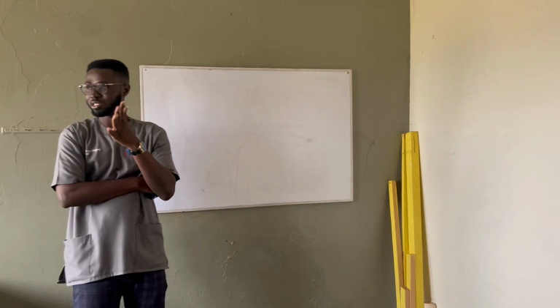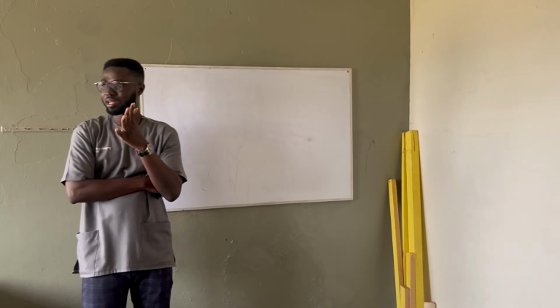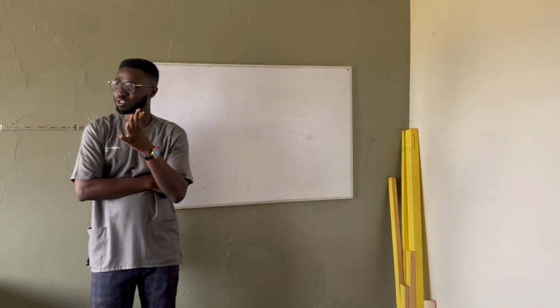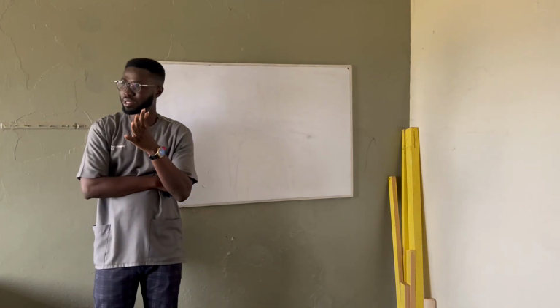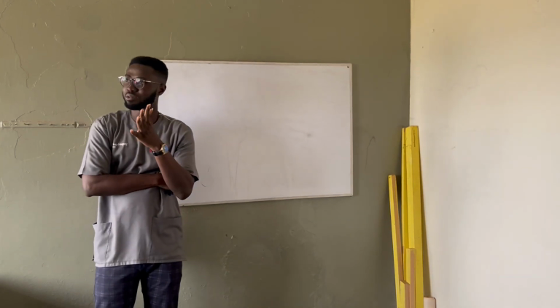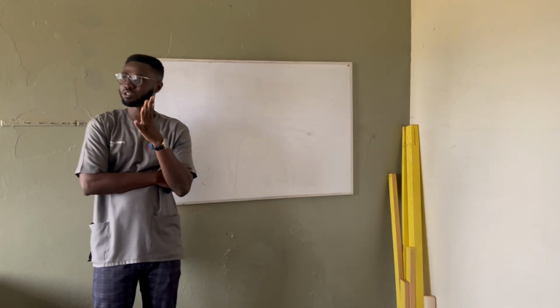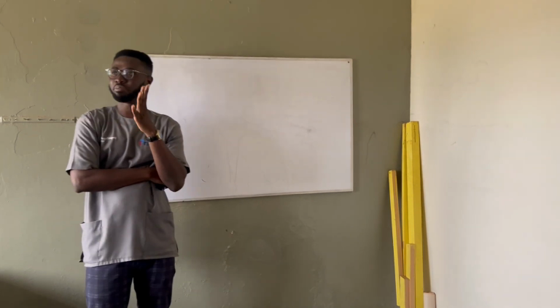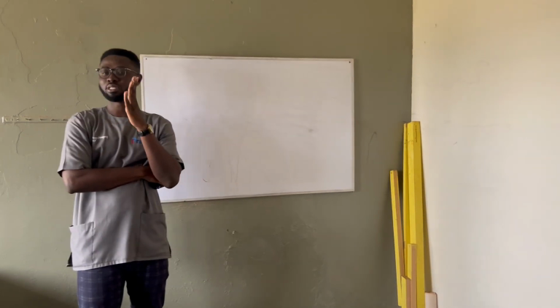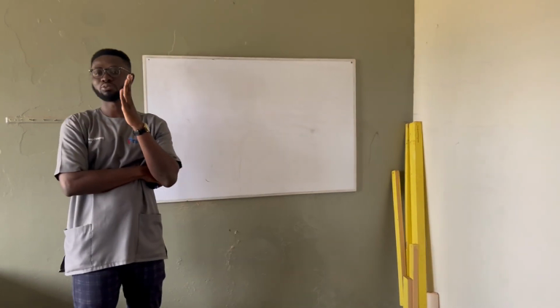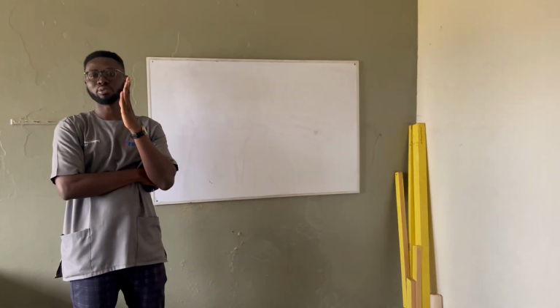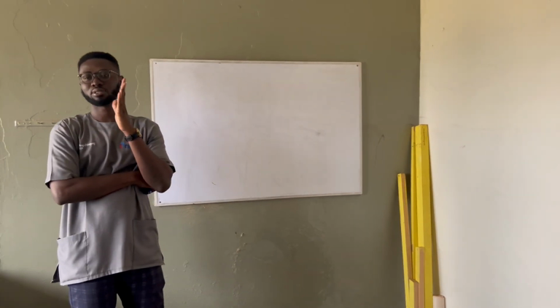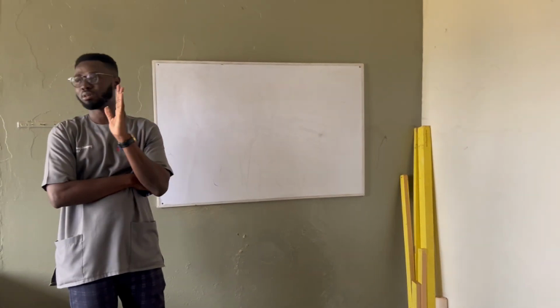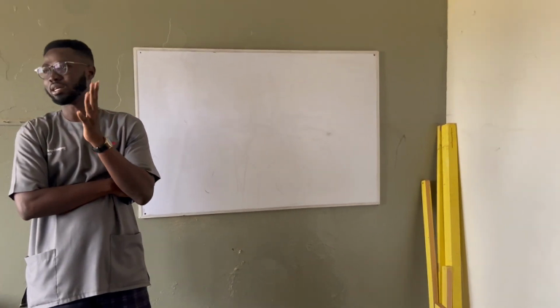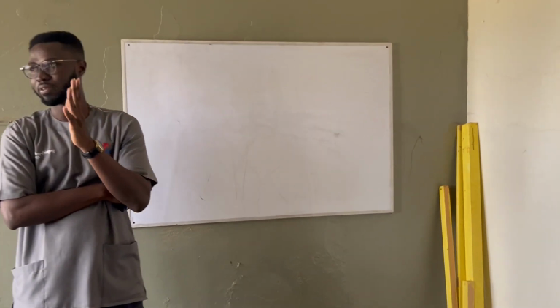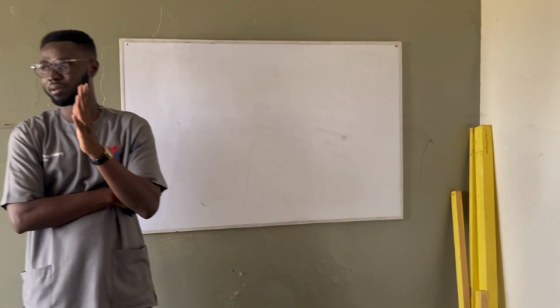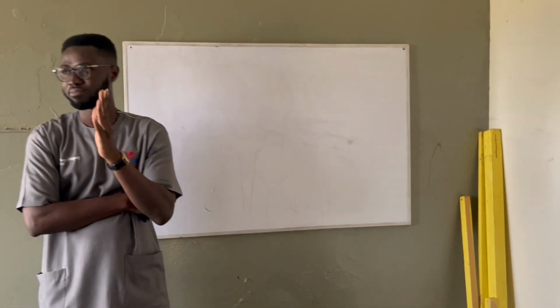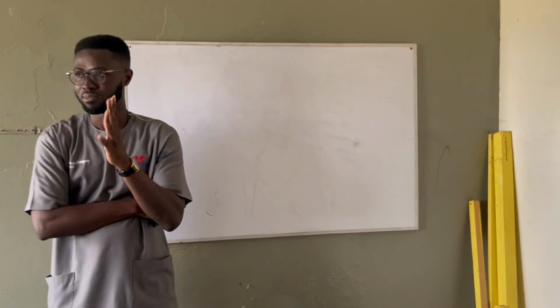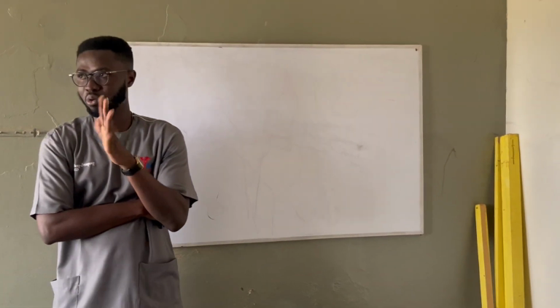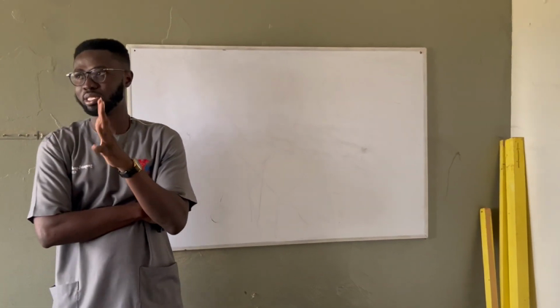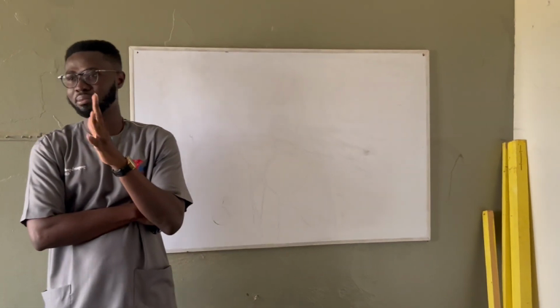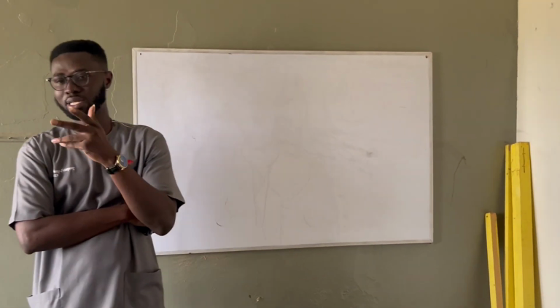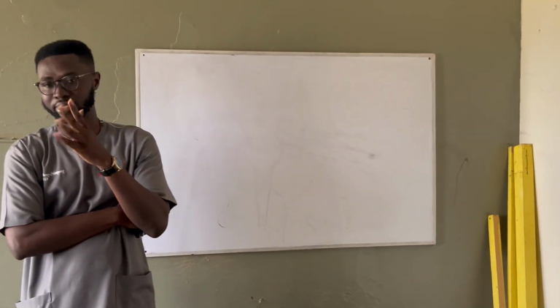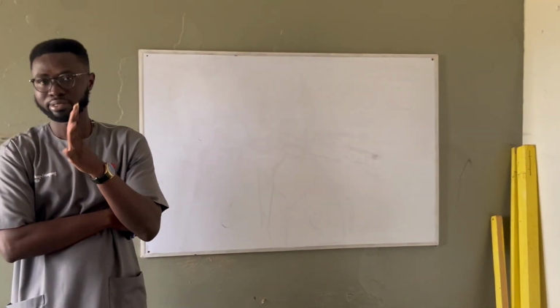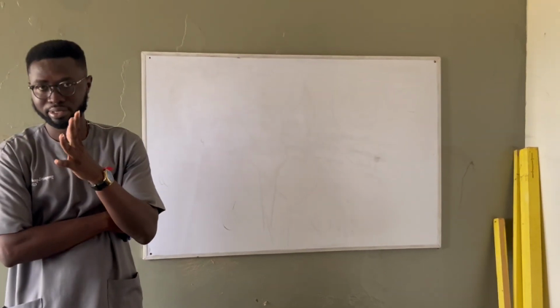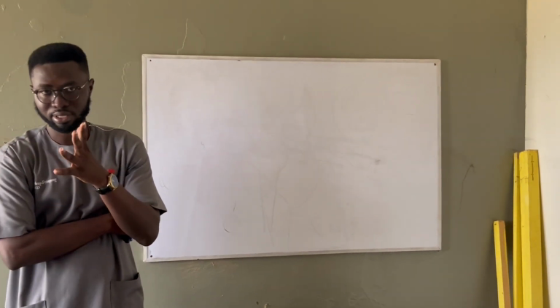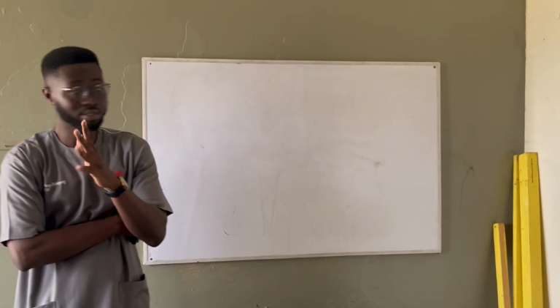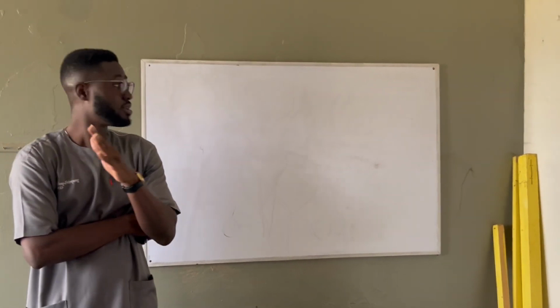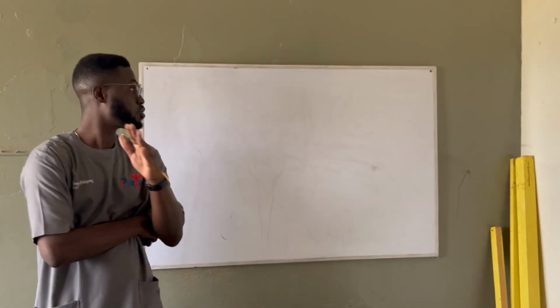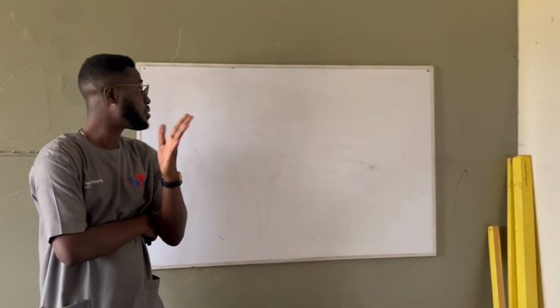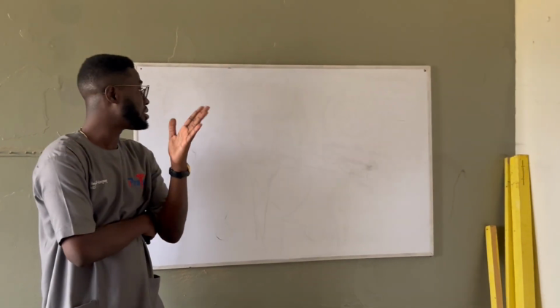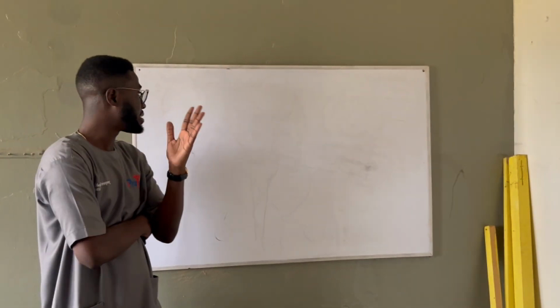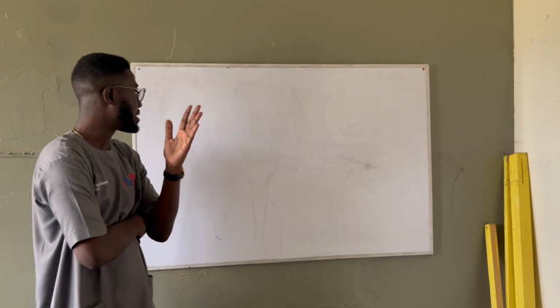Dr. Lexwell, we saw patients with heart failure. And we'll do some discussions. We are going to test that.